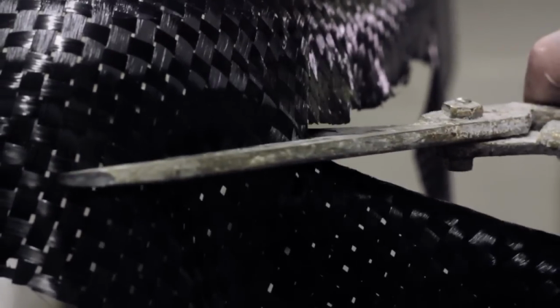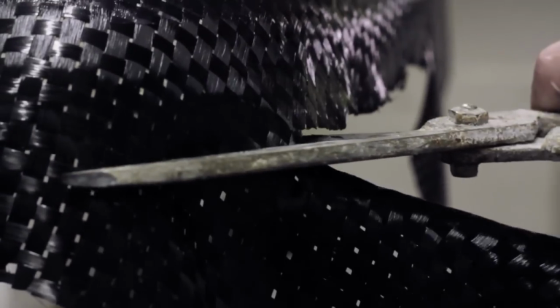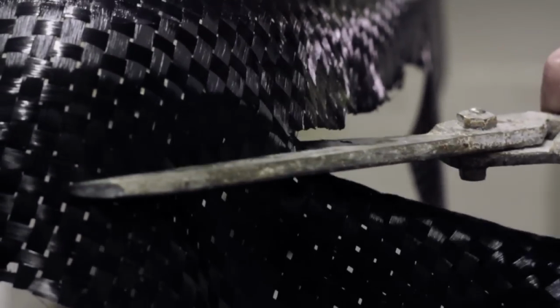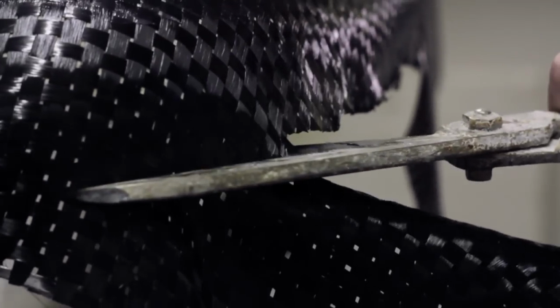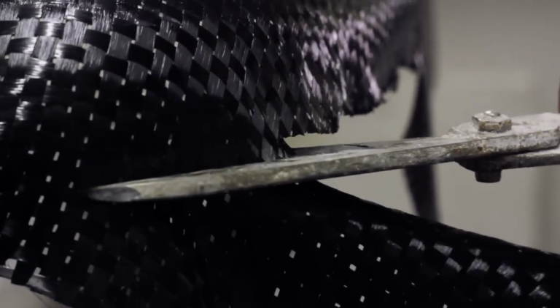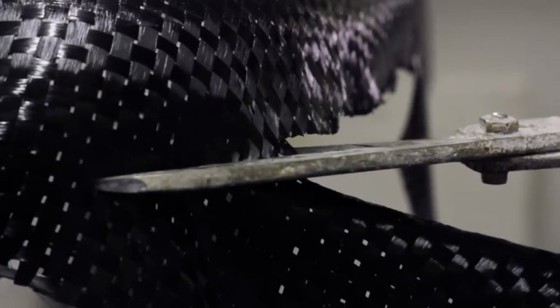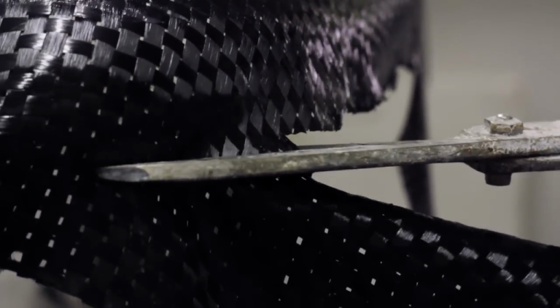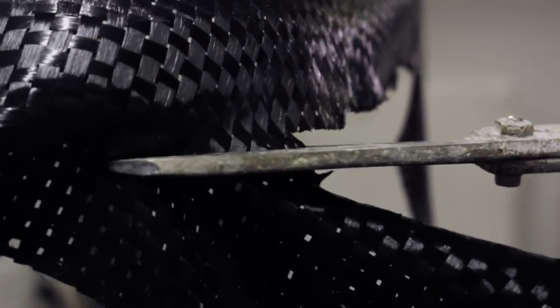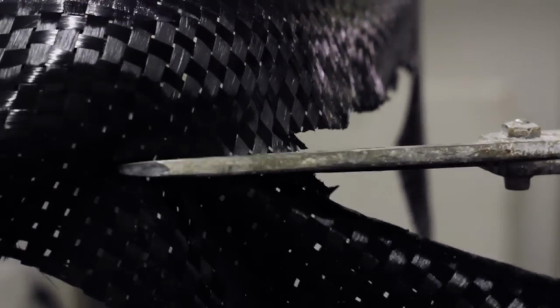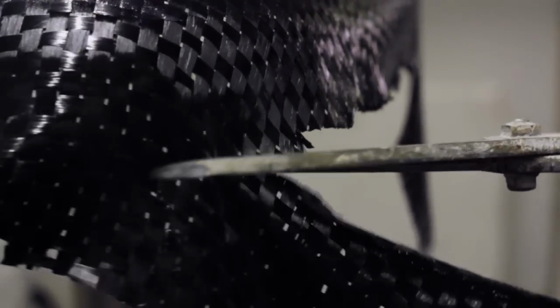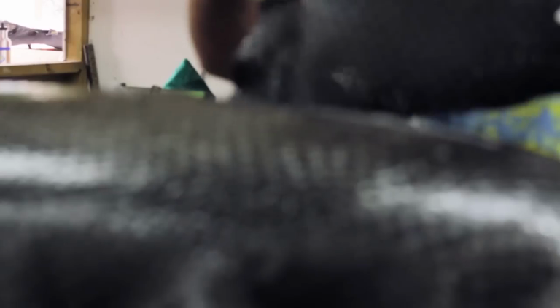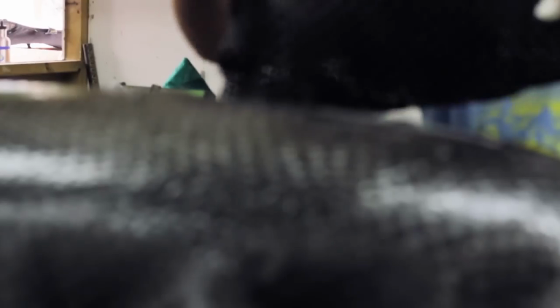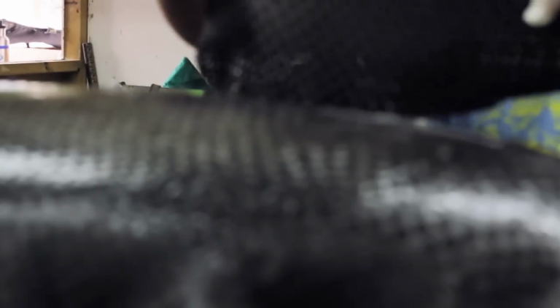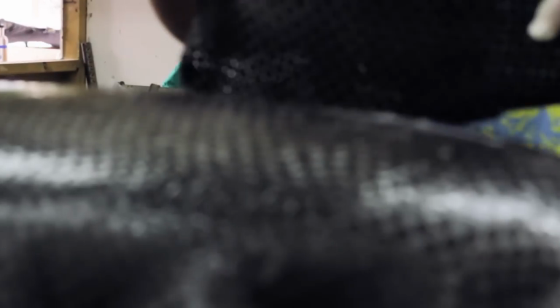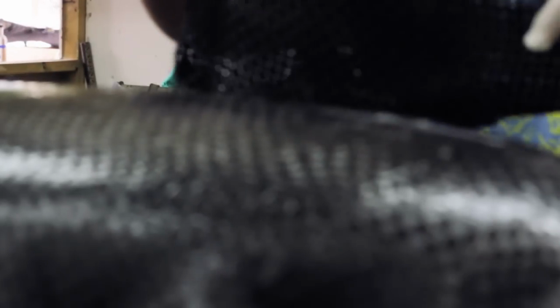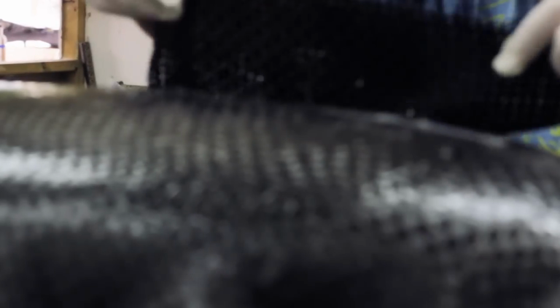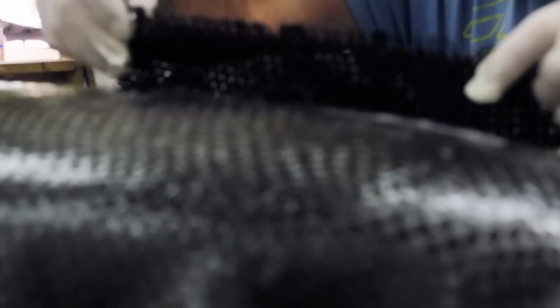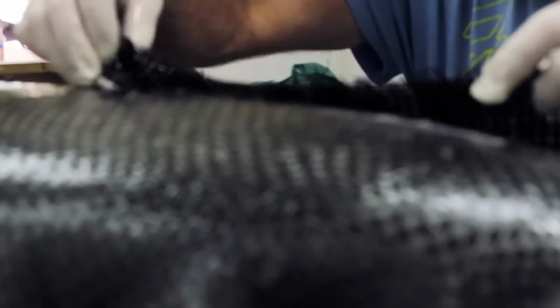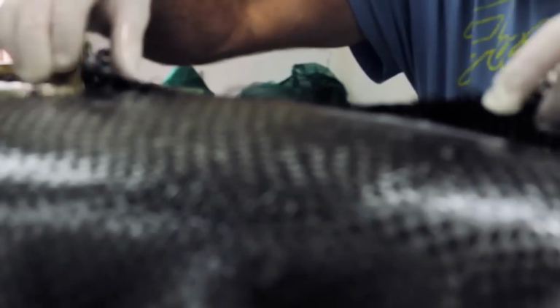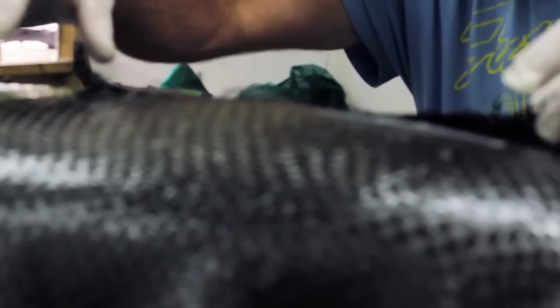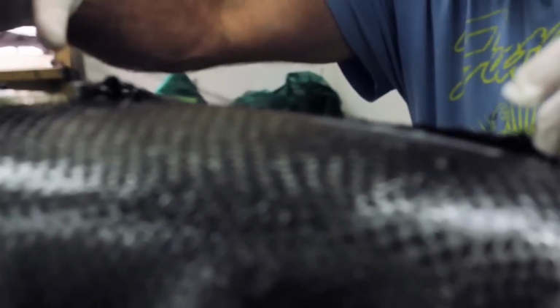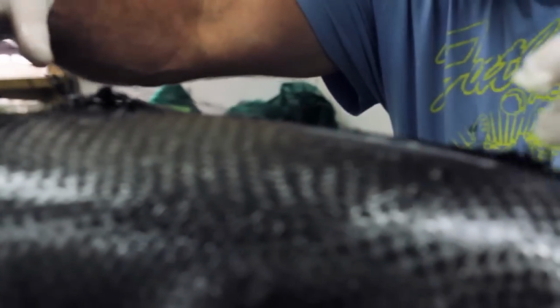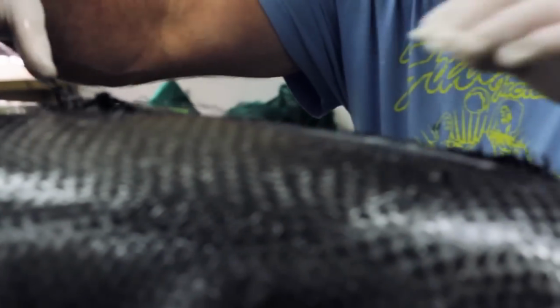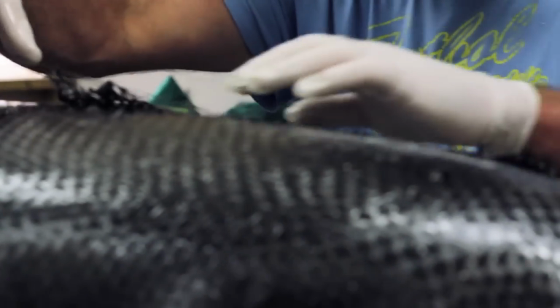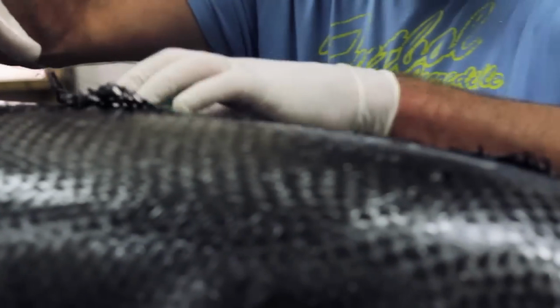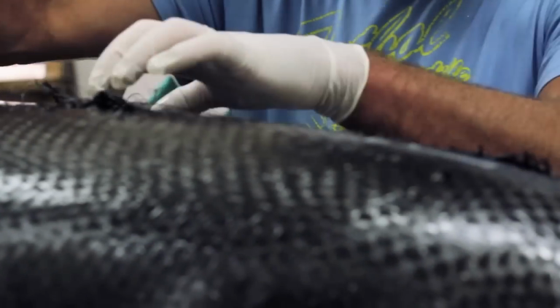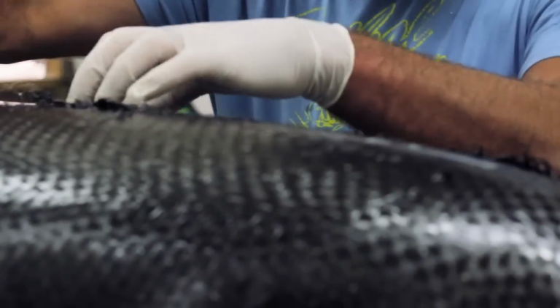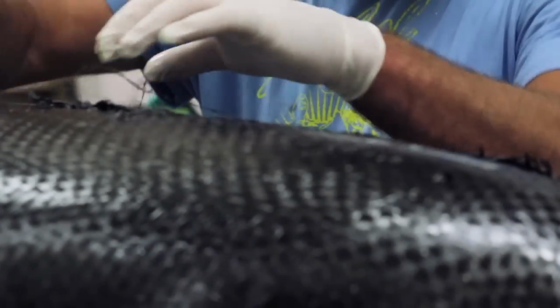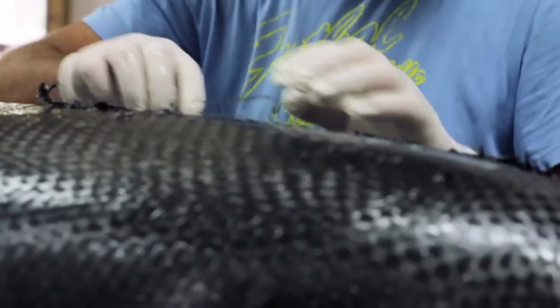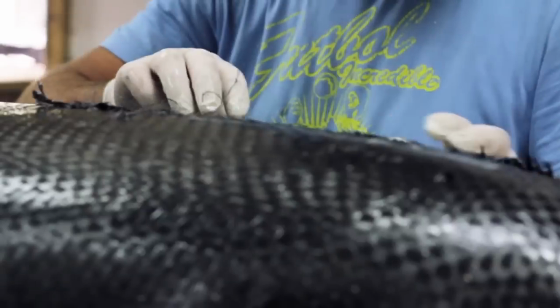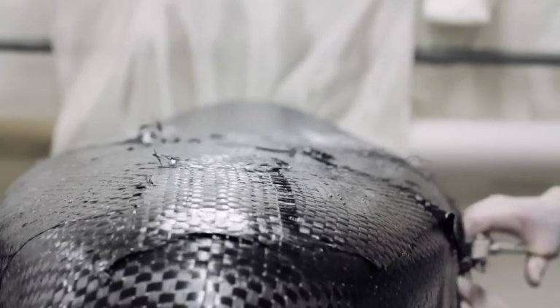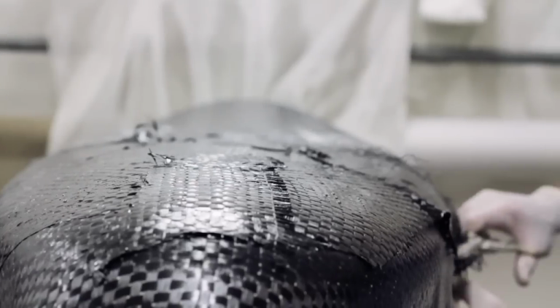The laminate is trimmed, and the corners and offcuts are used as reinforcing patches to reduce waste.